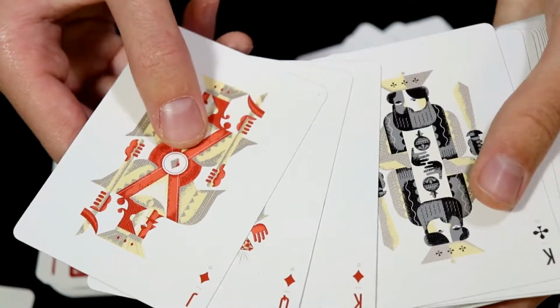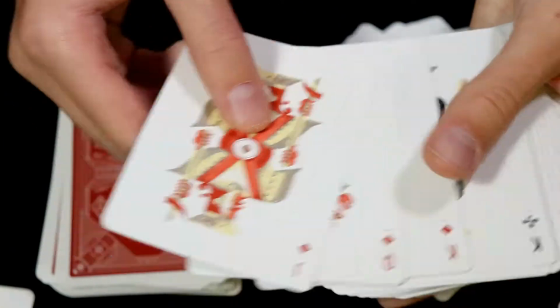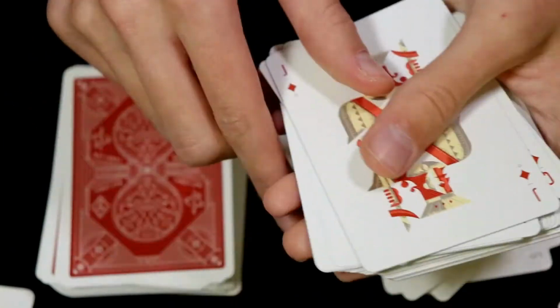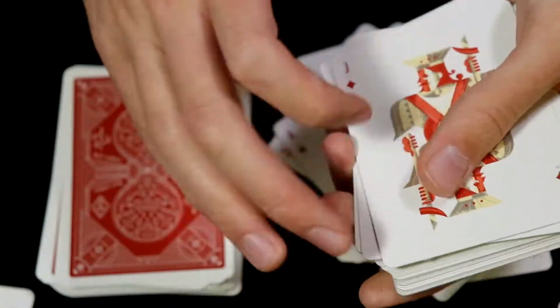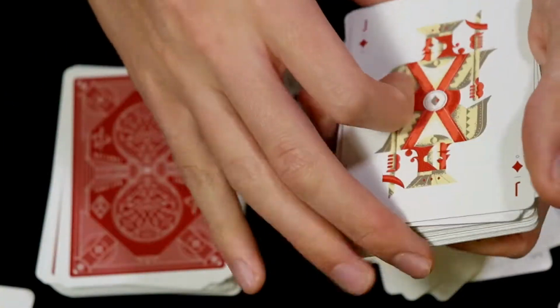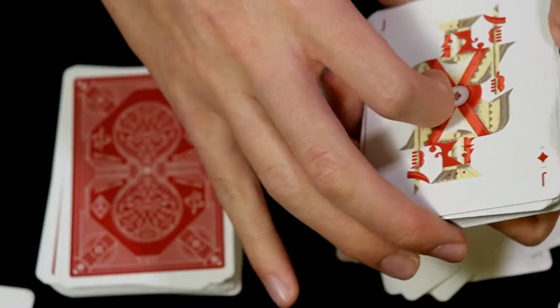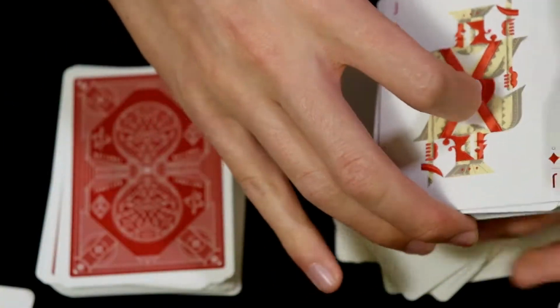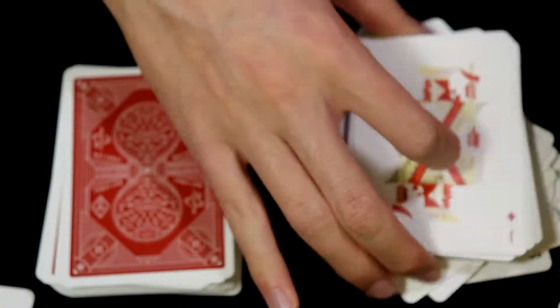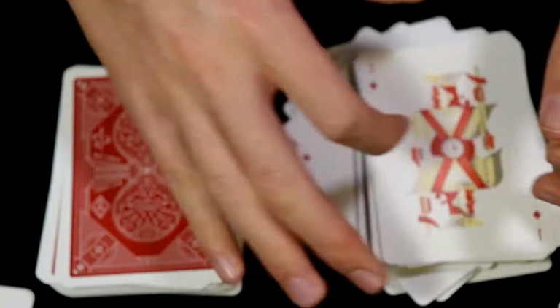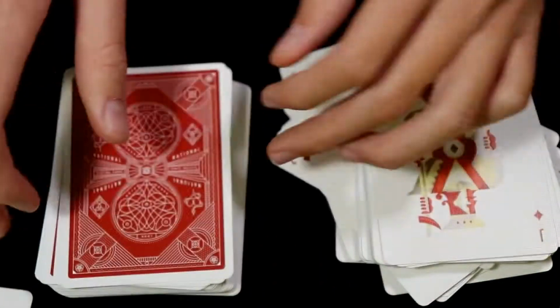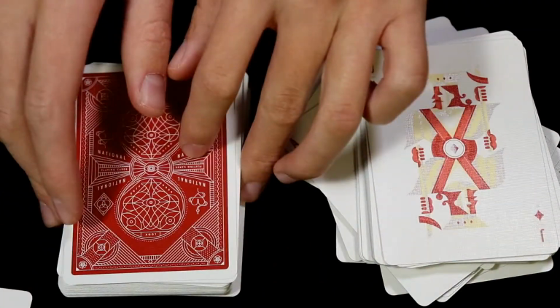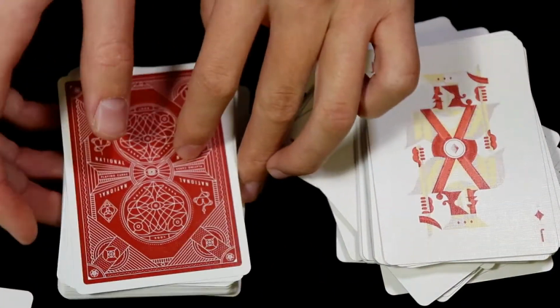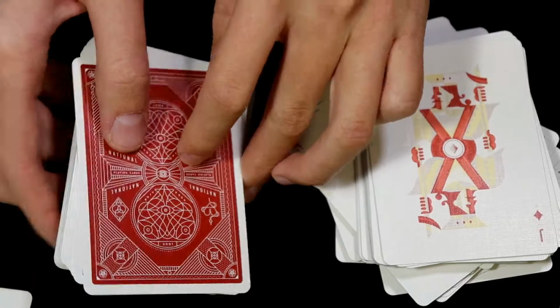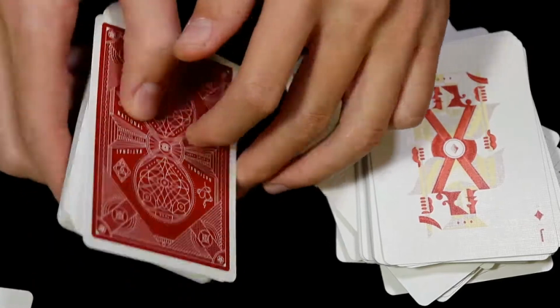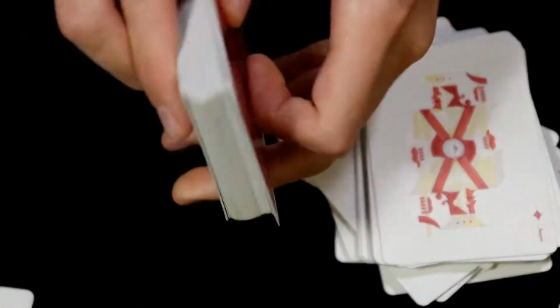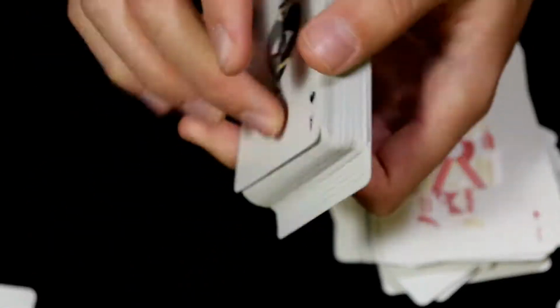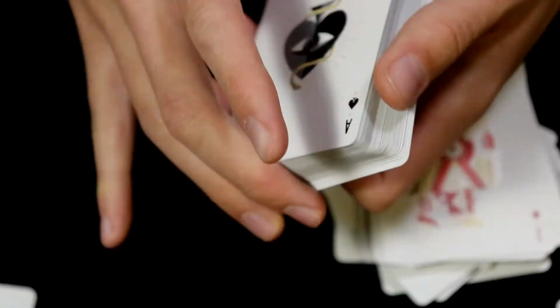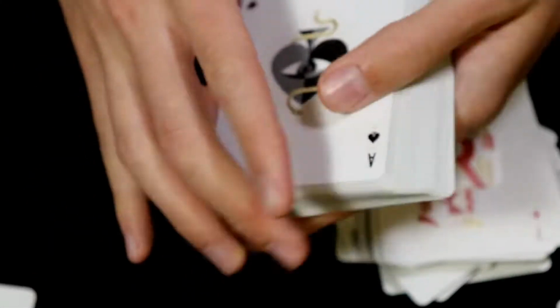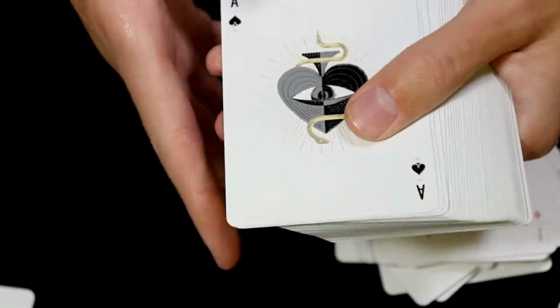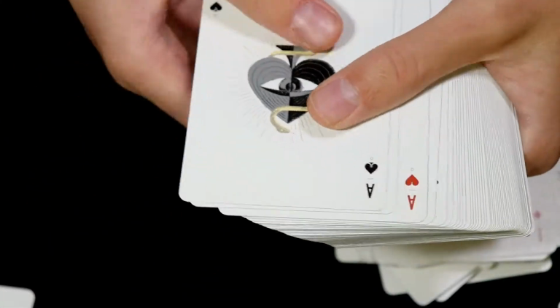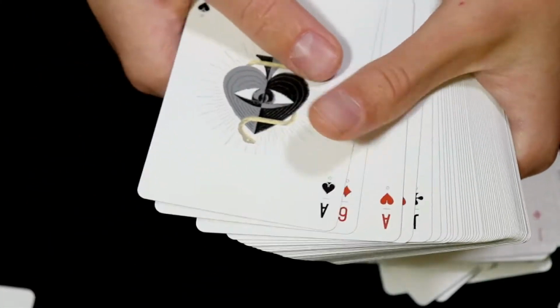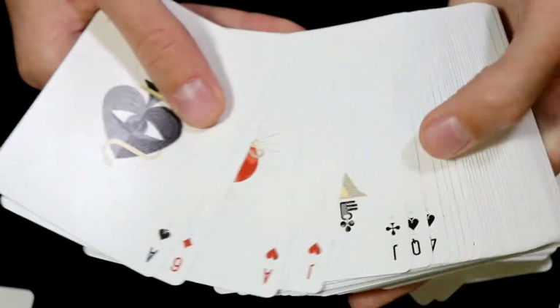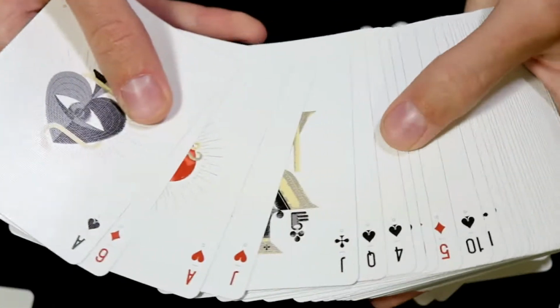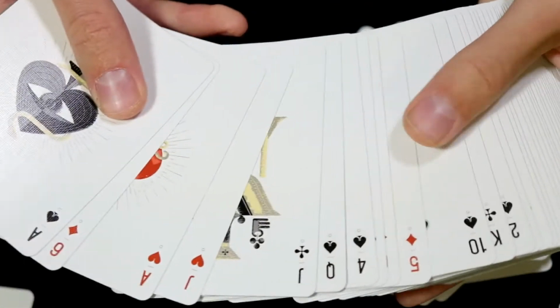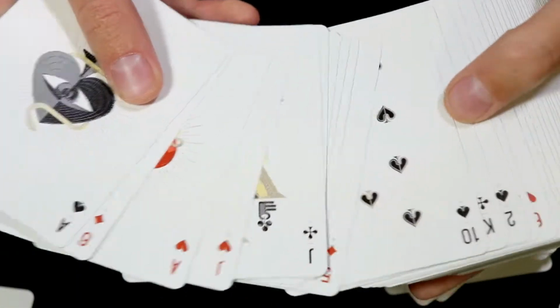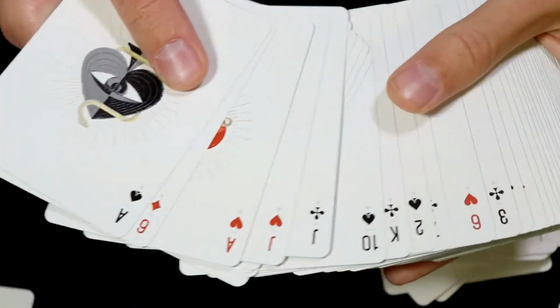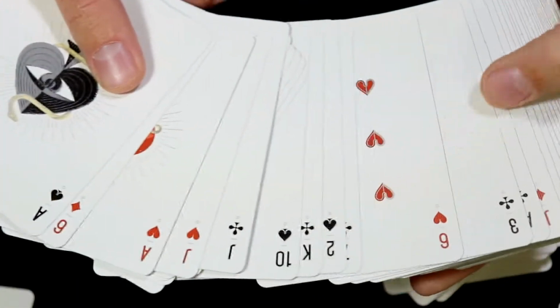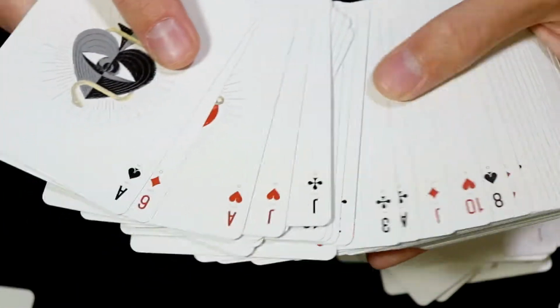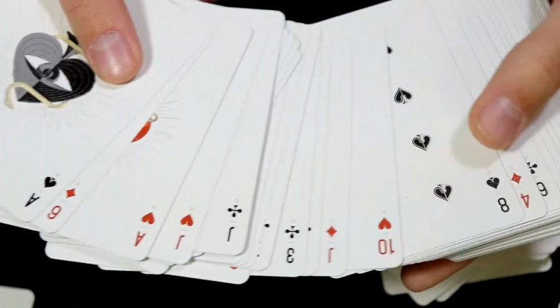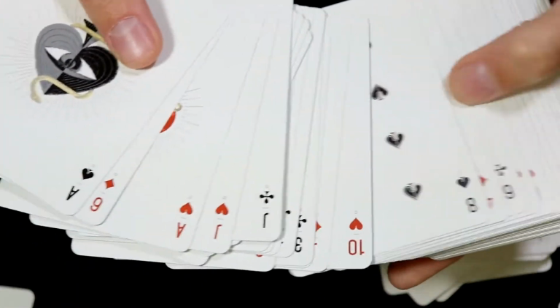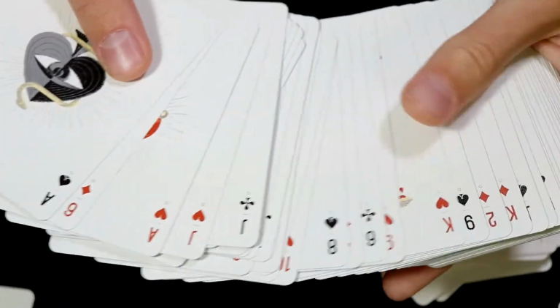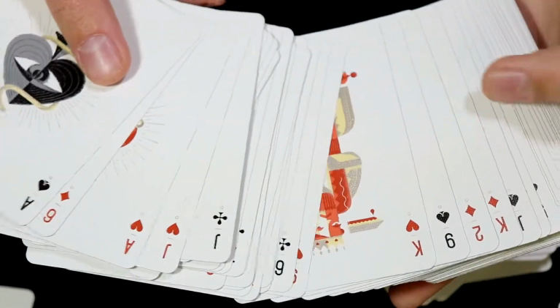Aside from that, the designs are exactly the same on the faces of the red cards.